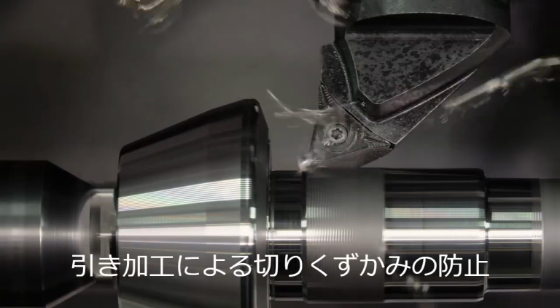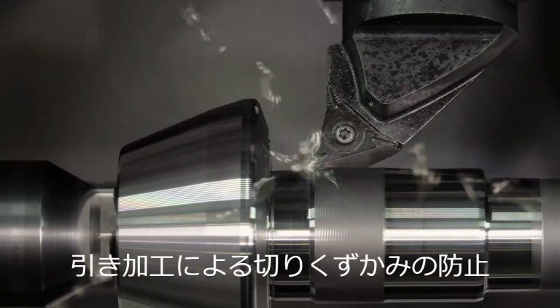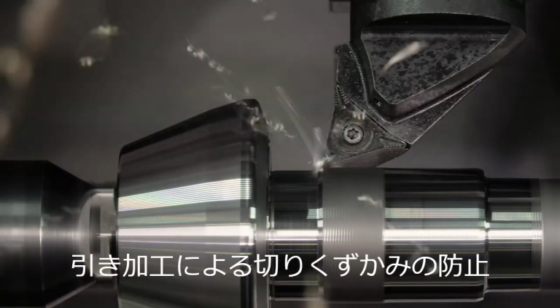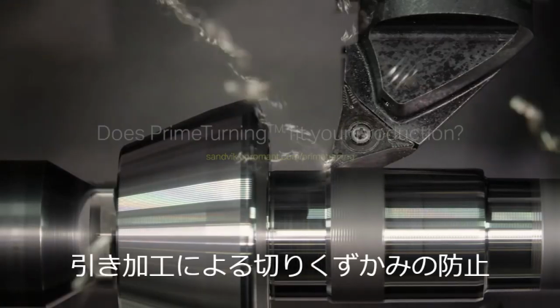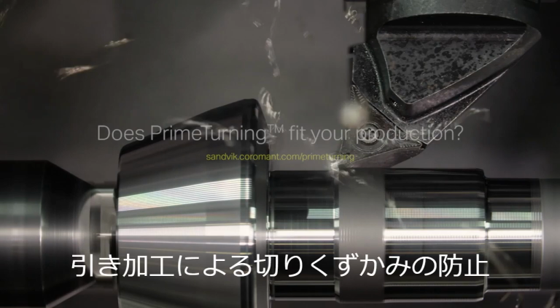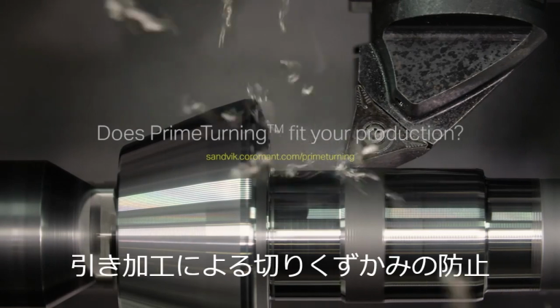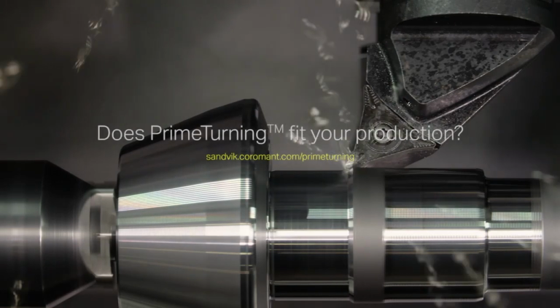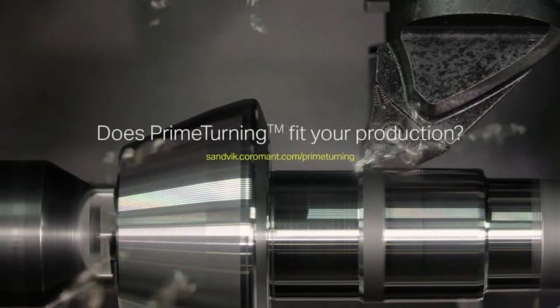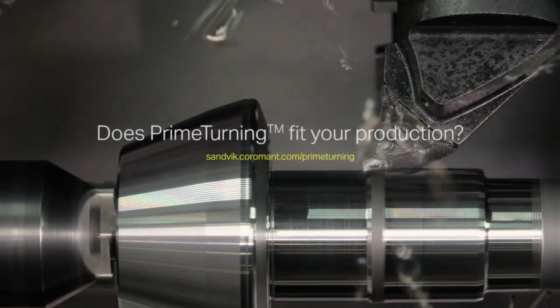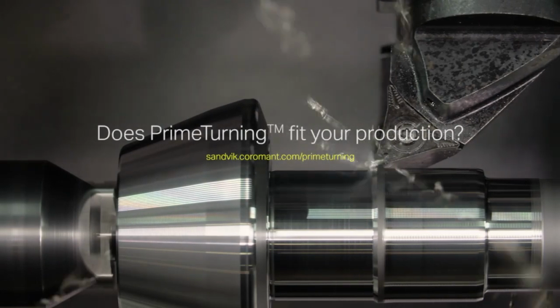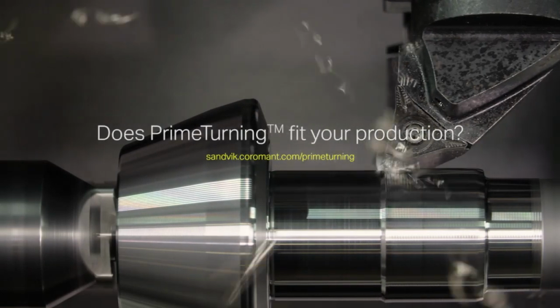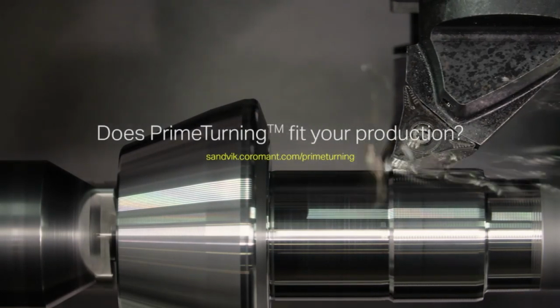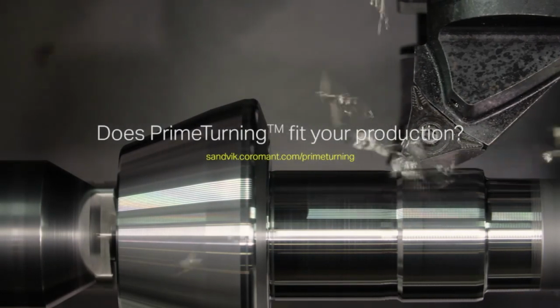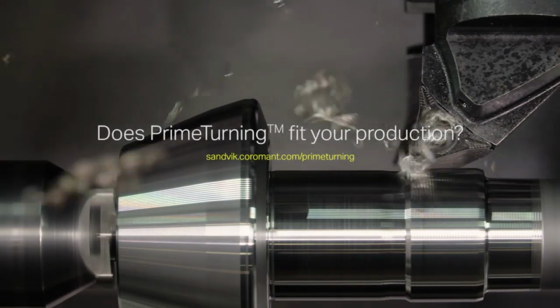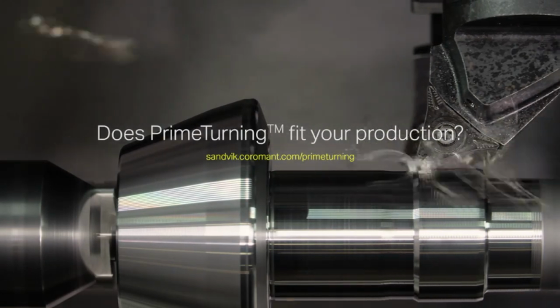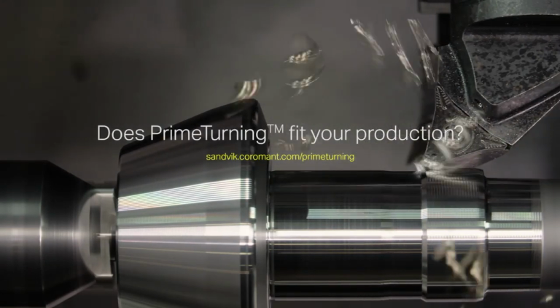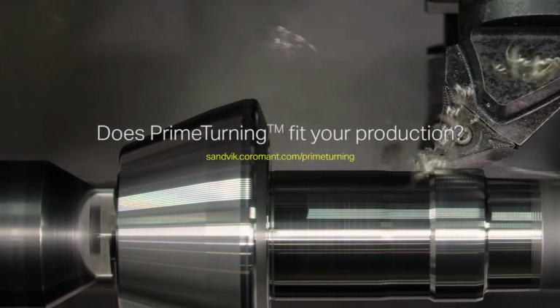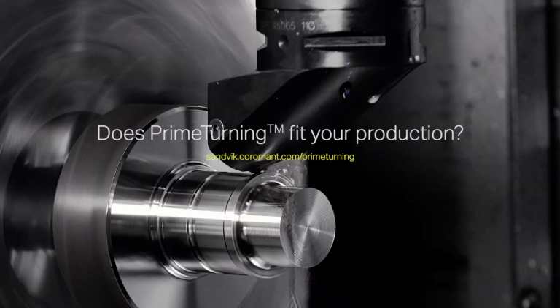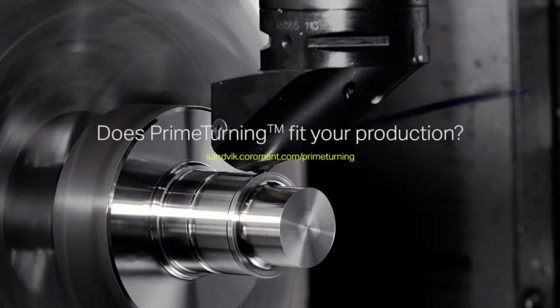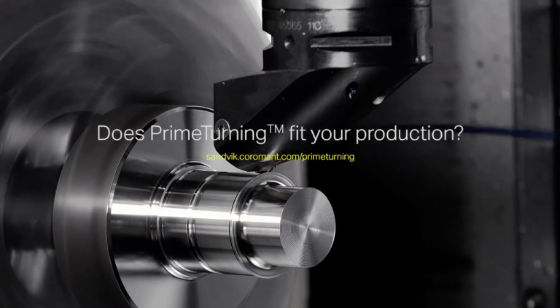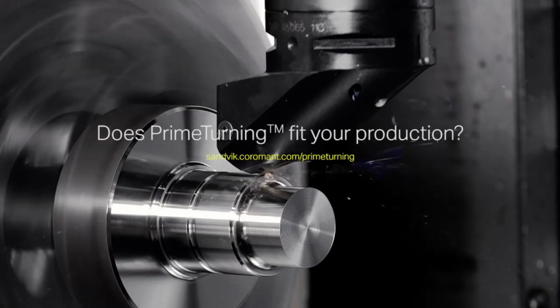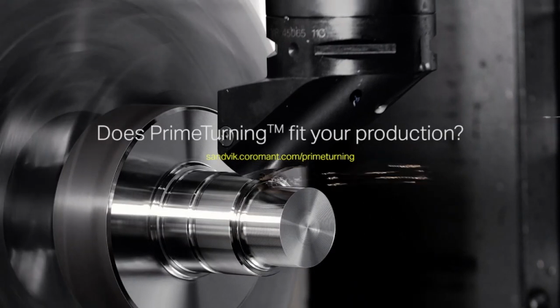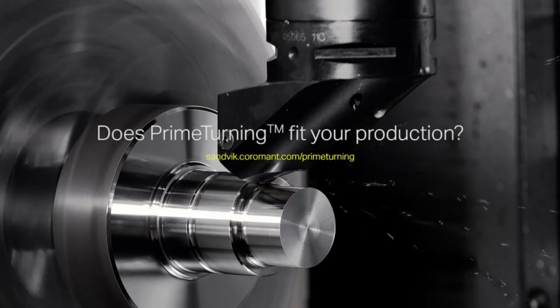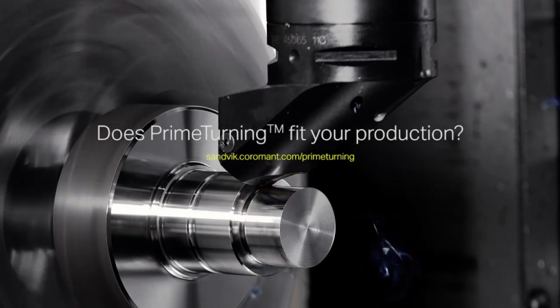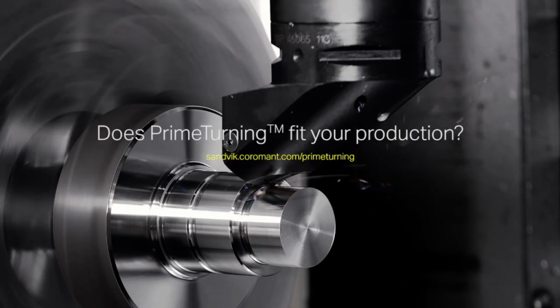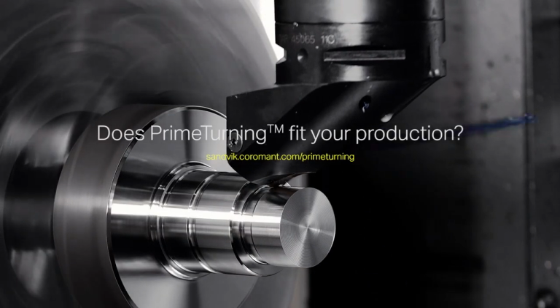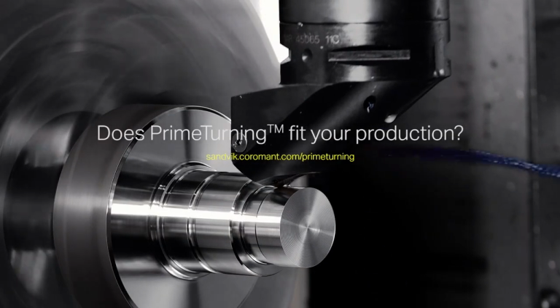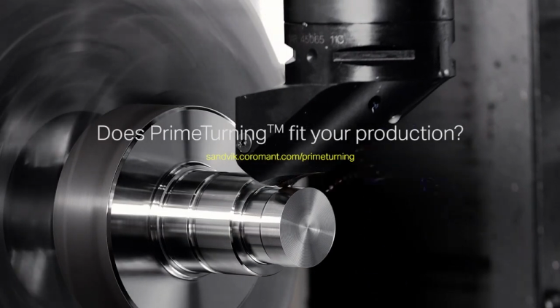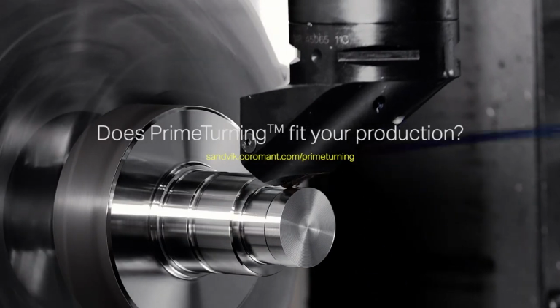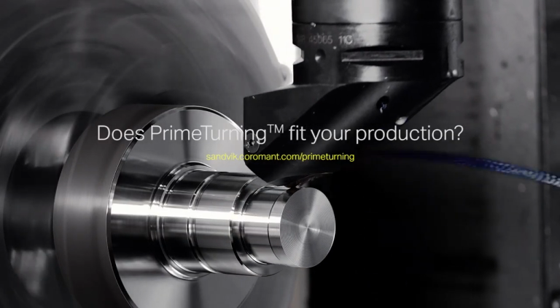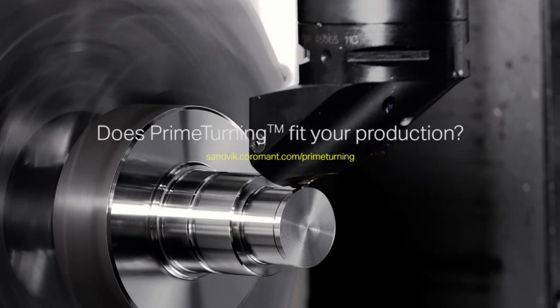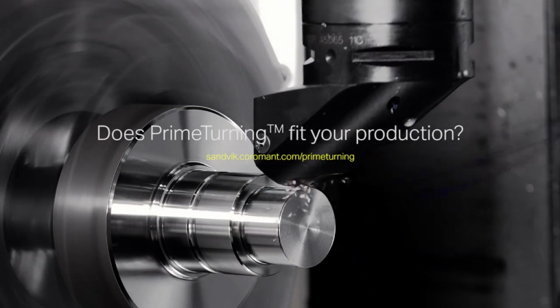Find out if Prime Turning is a good fit for your production. Do the evaluation test.